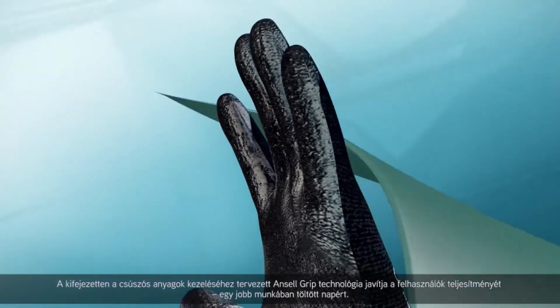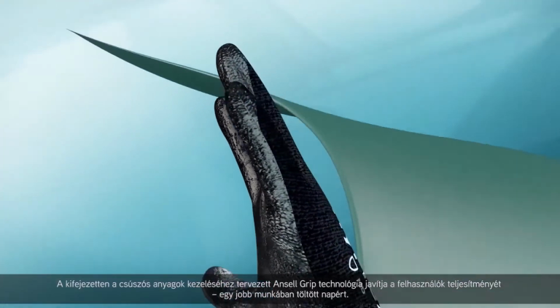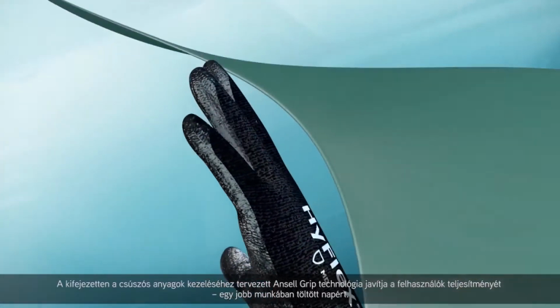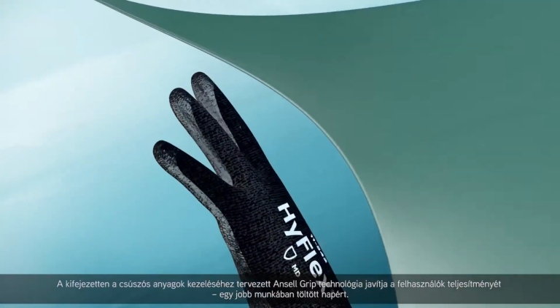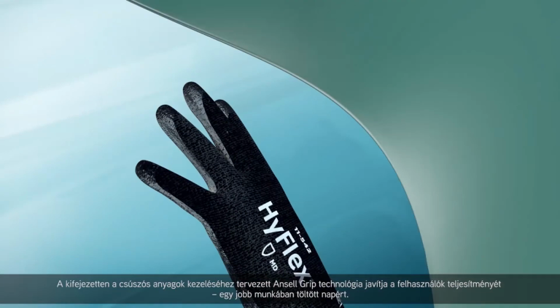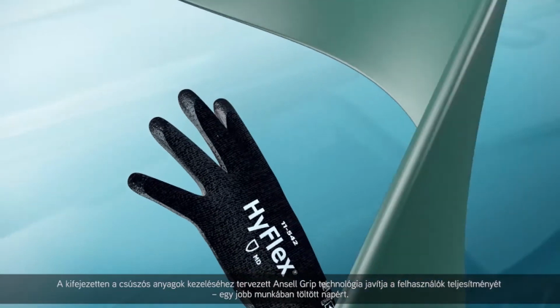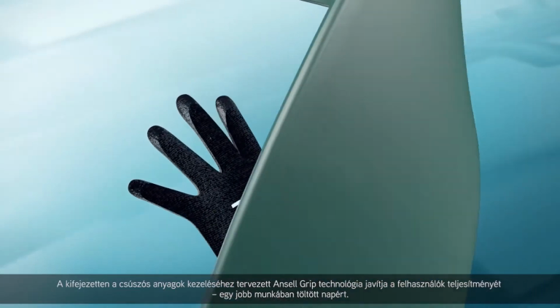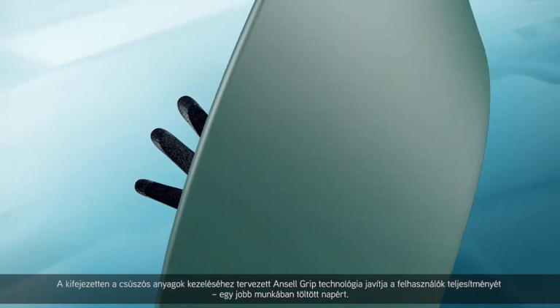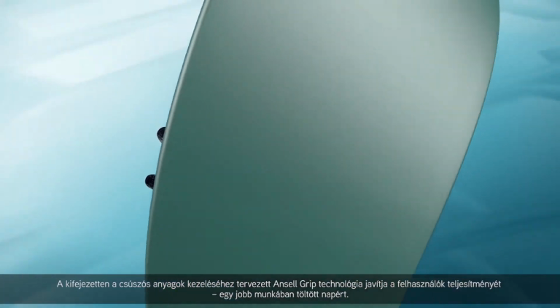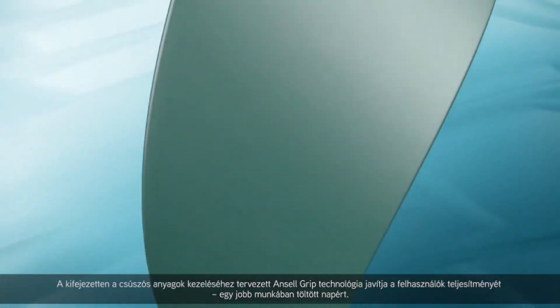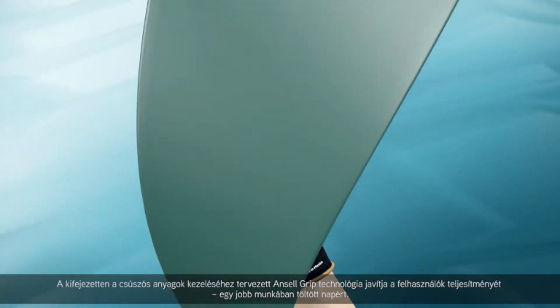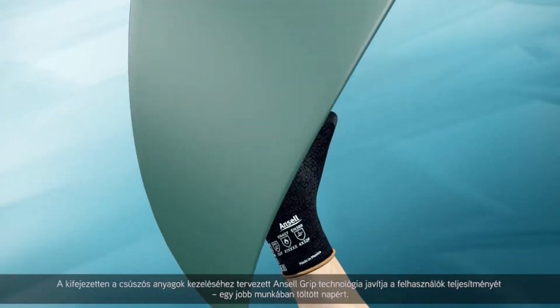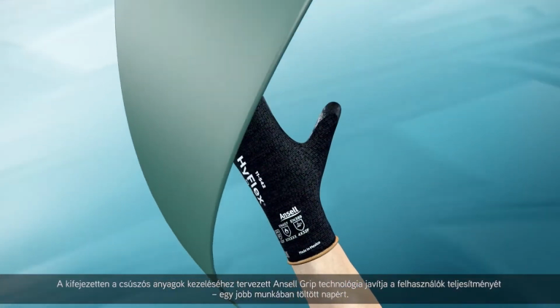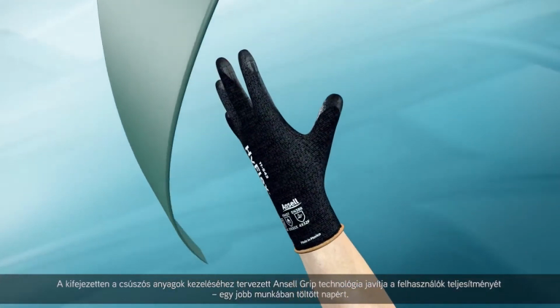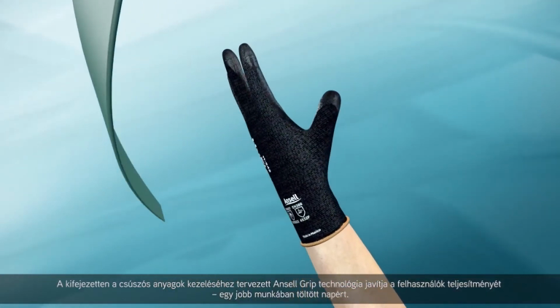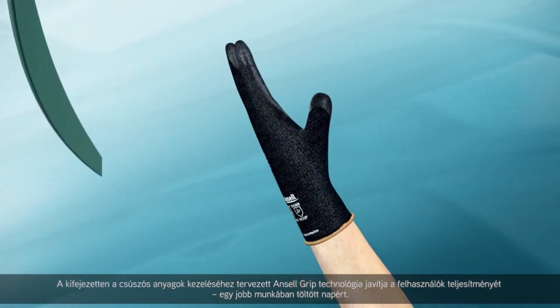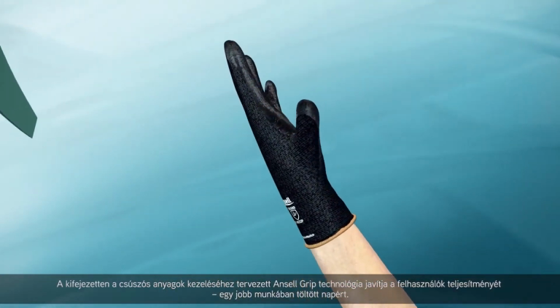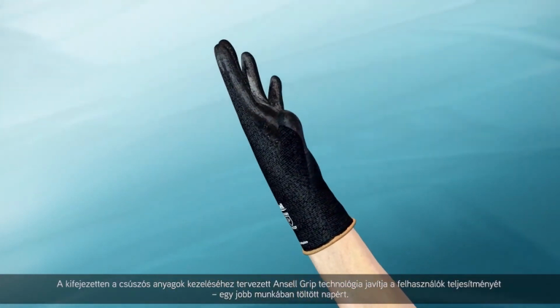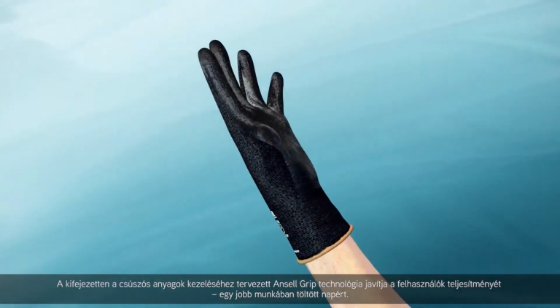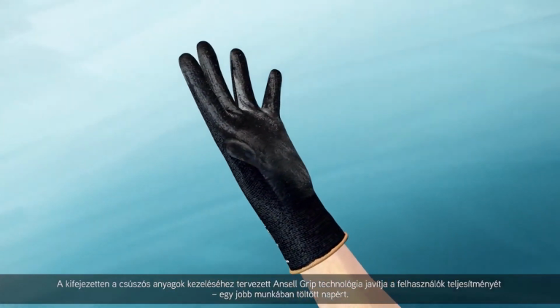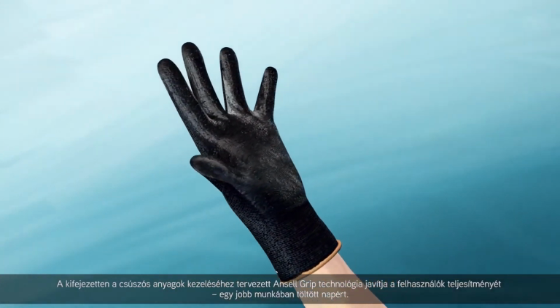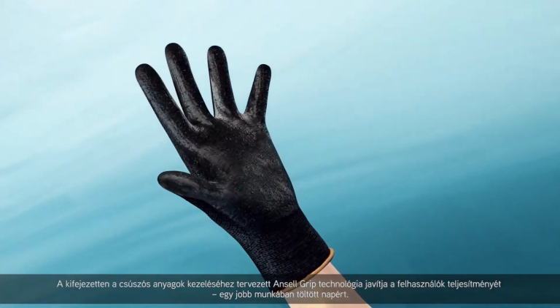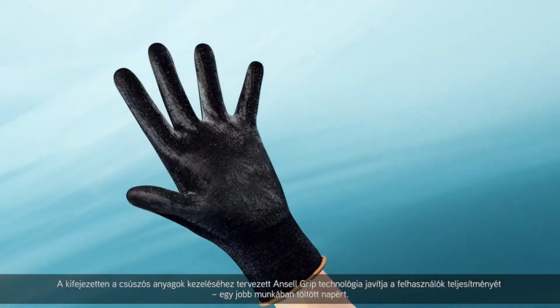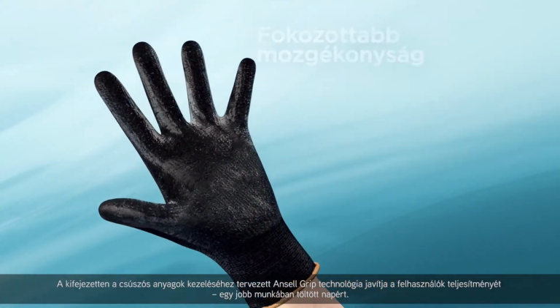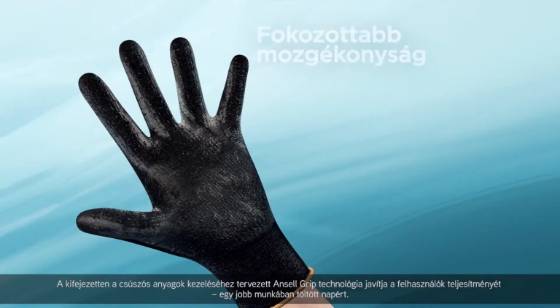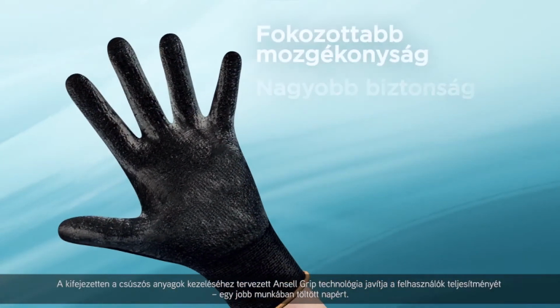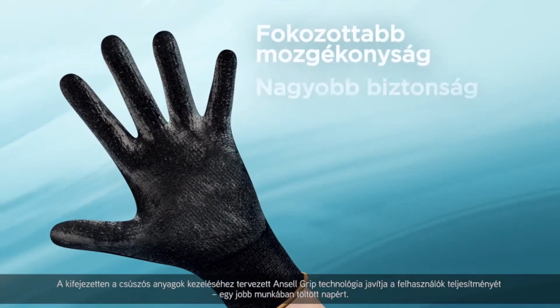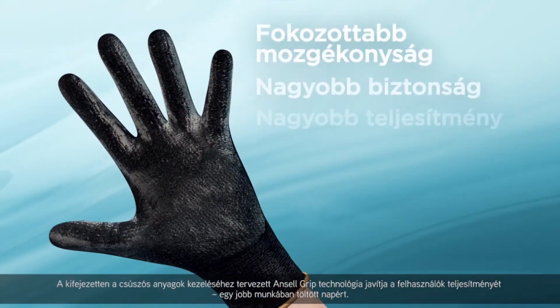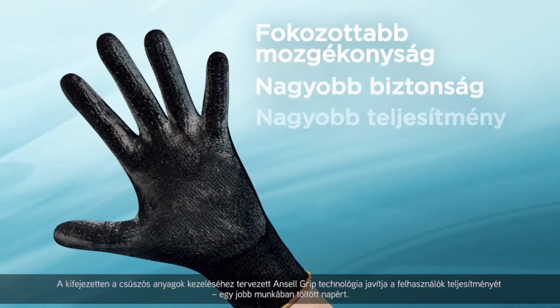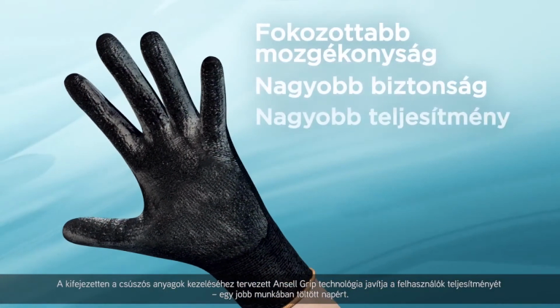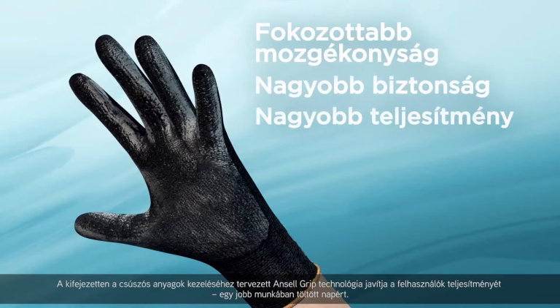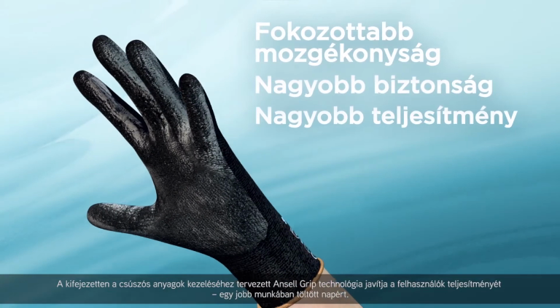Designed specifically to handle slippery materials, Ansell Grip improves worker performance for a better day at work.